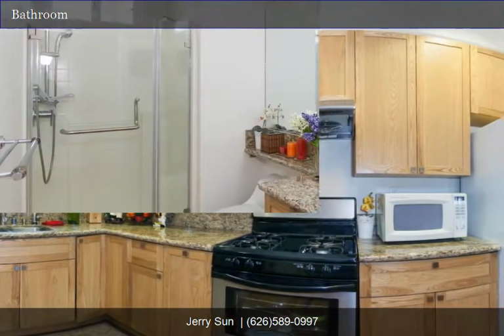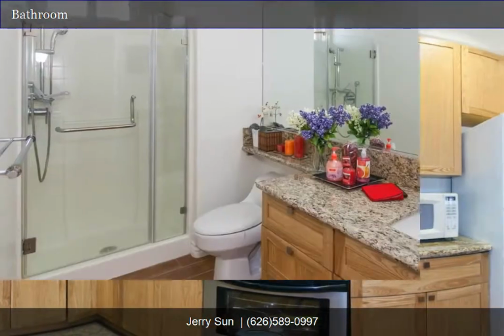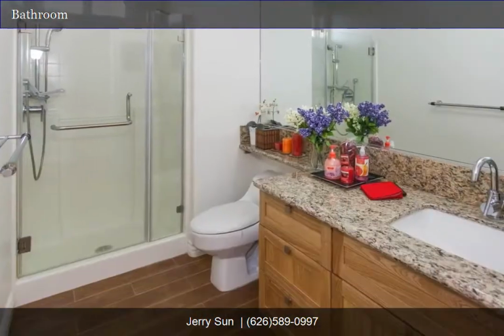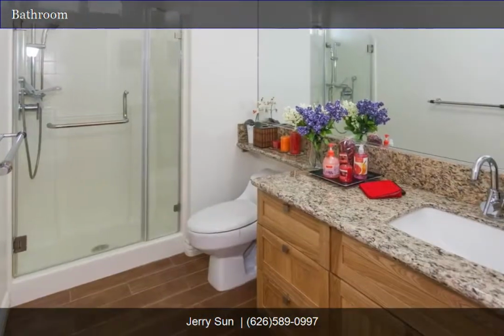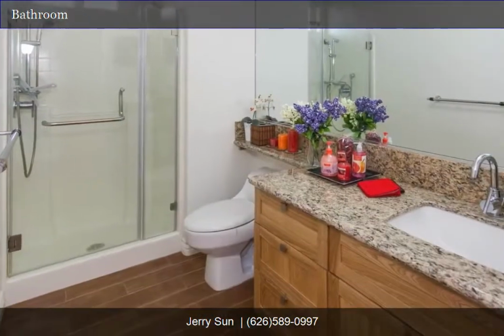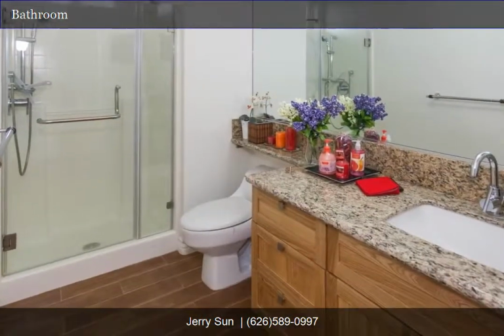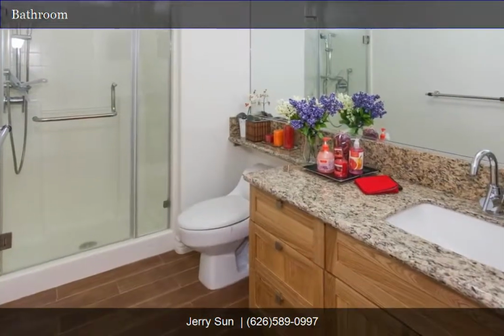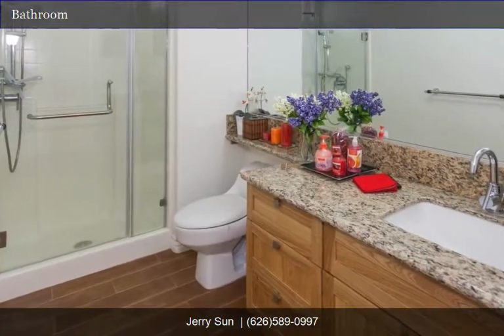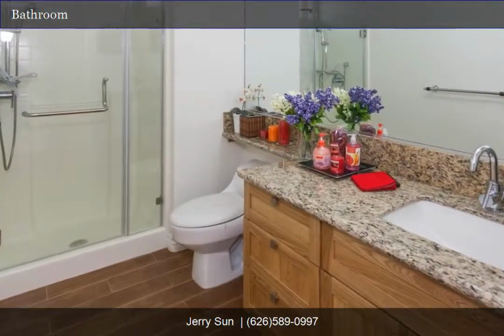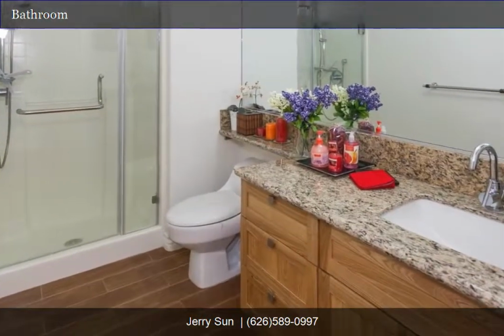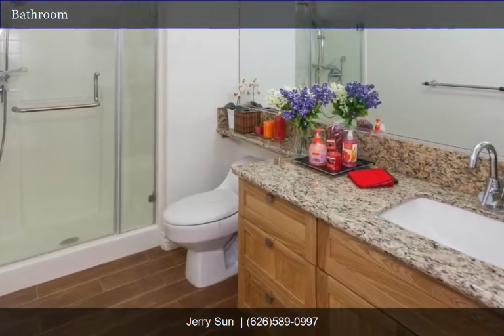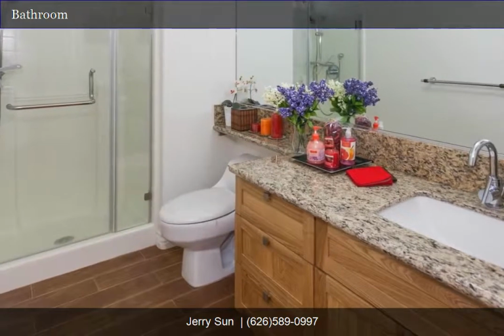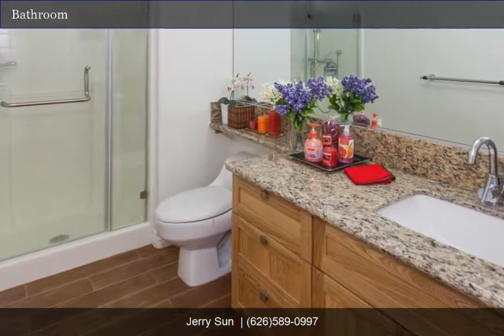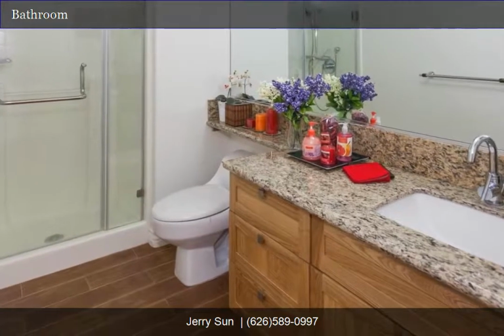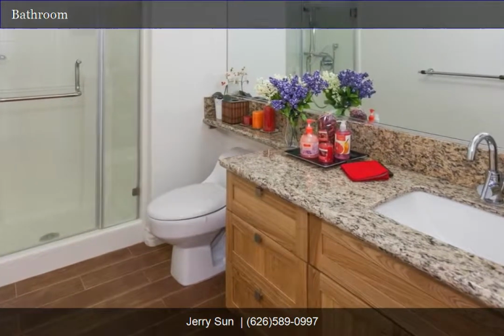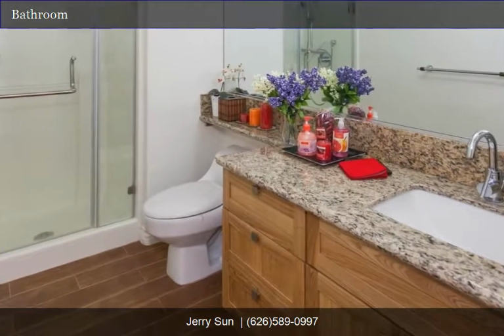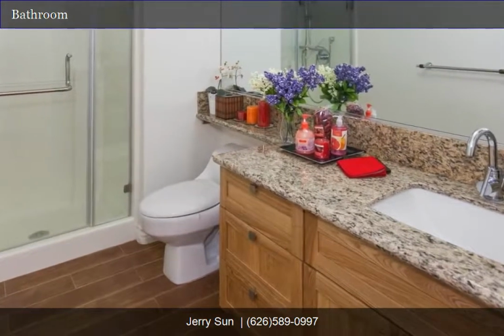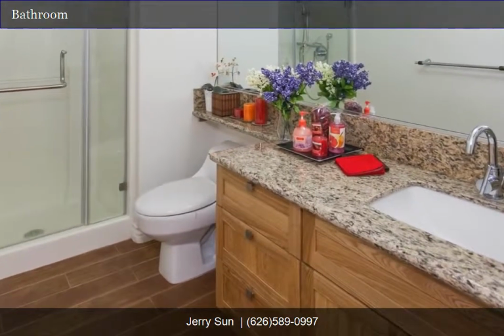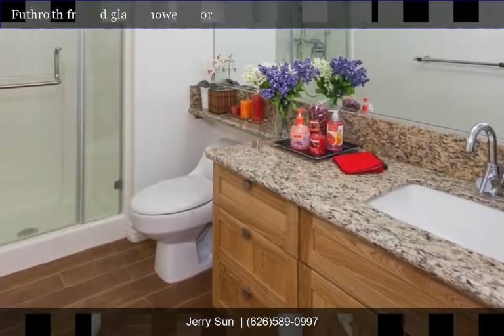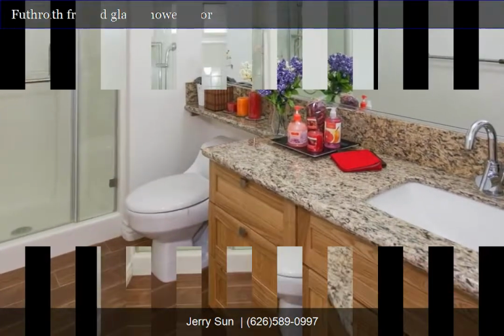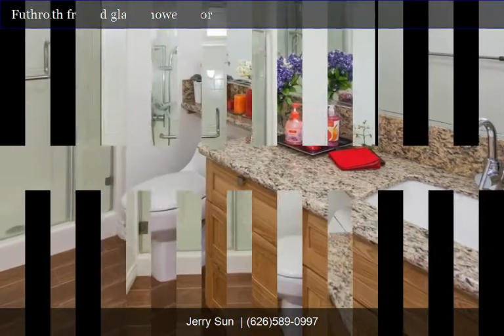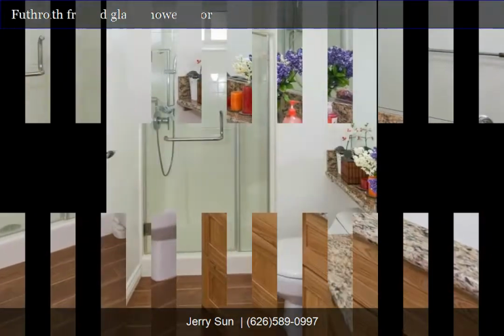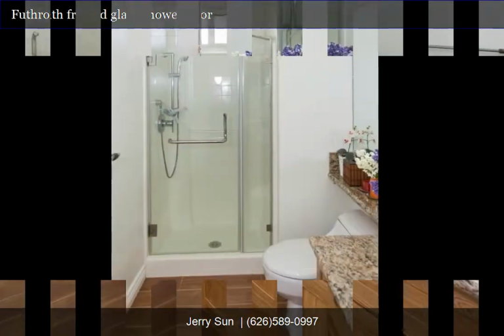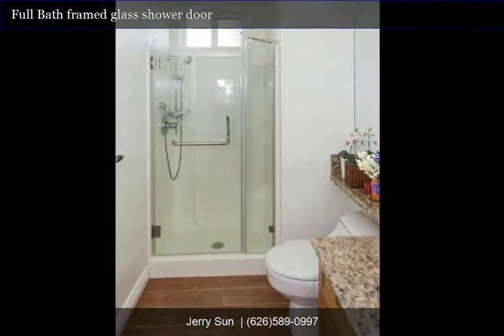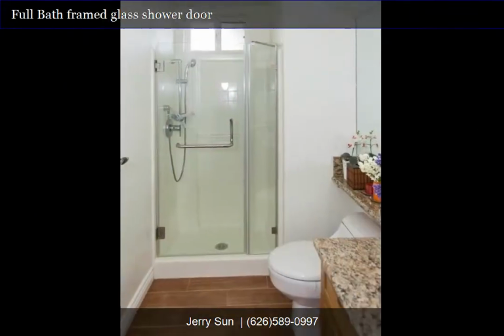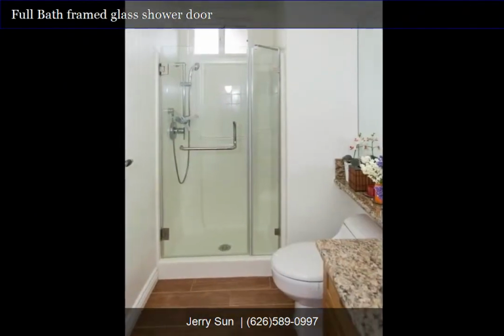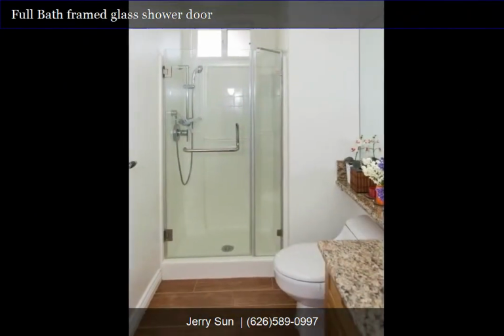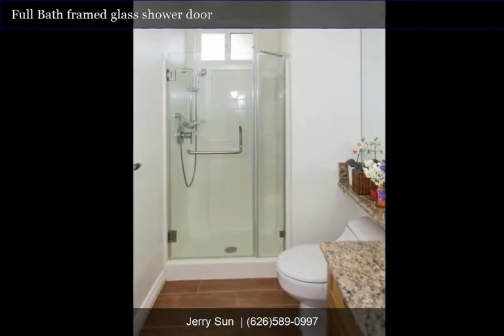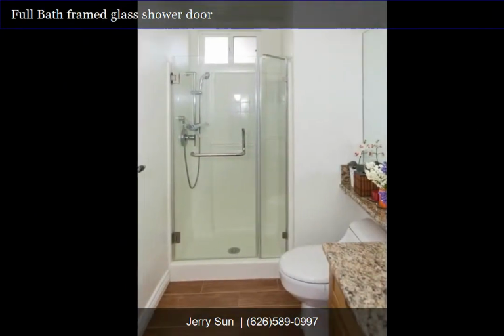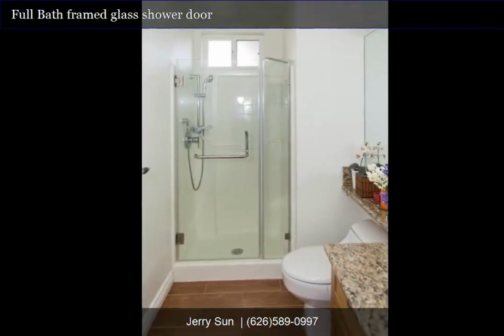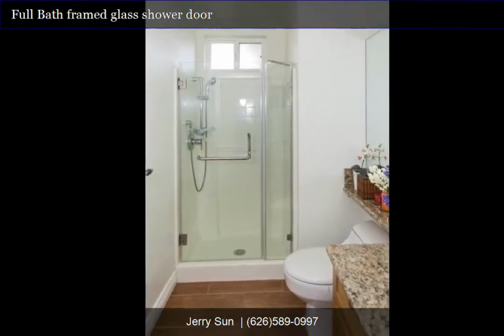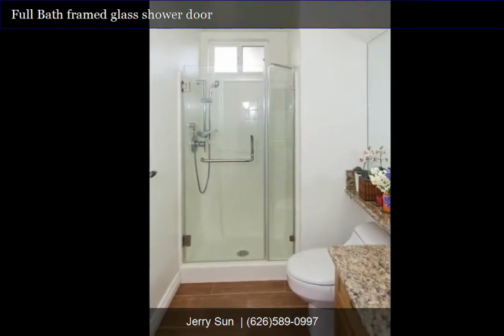Here is the first bathroom — a full bathroom with a frameless glass shower door.